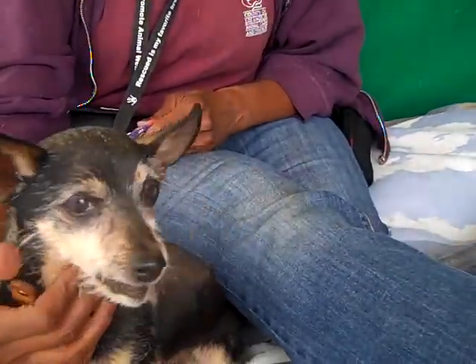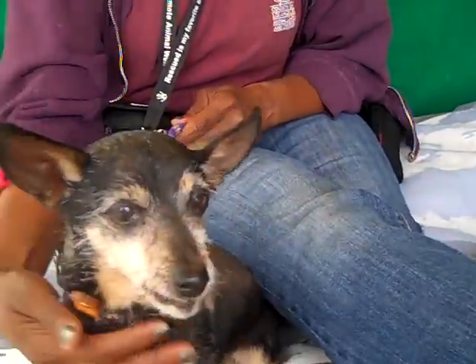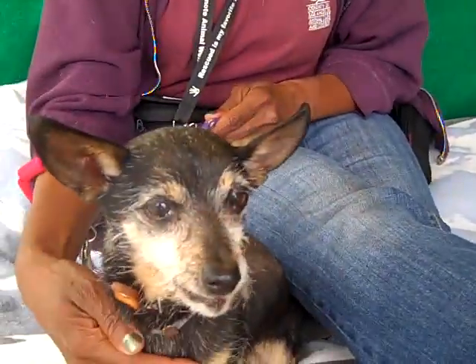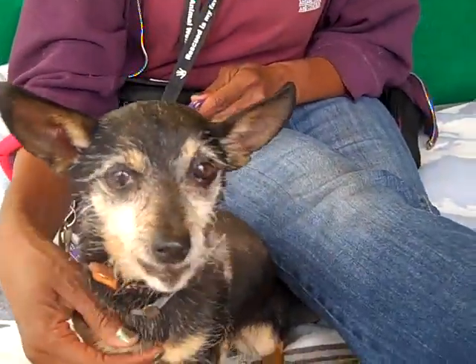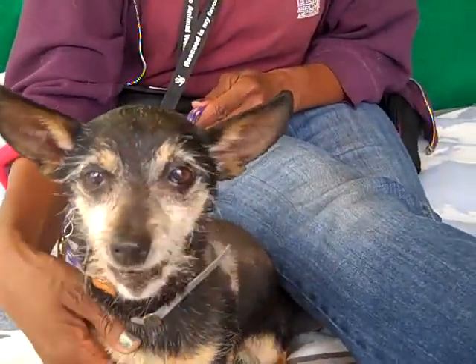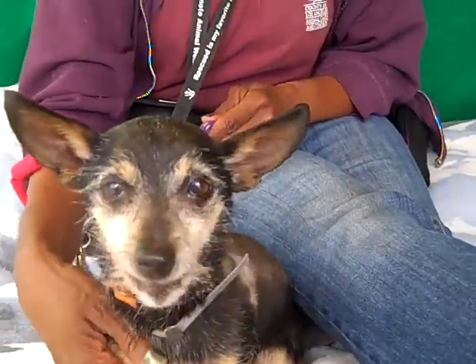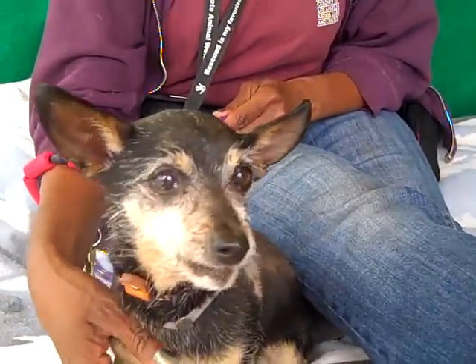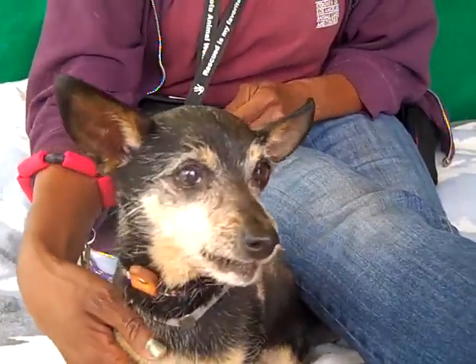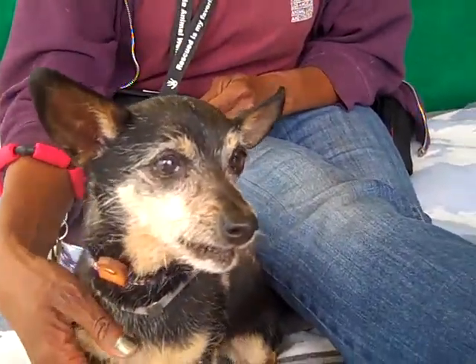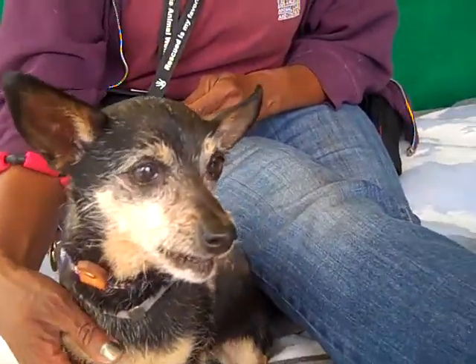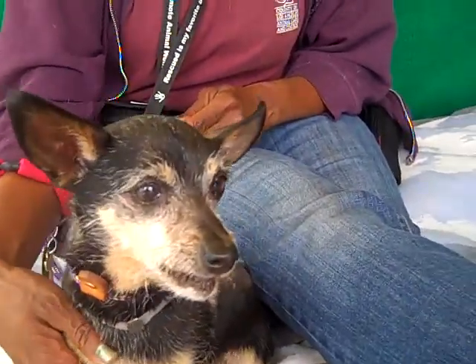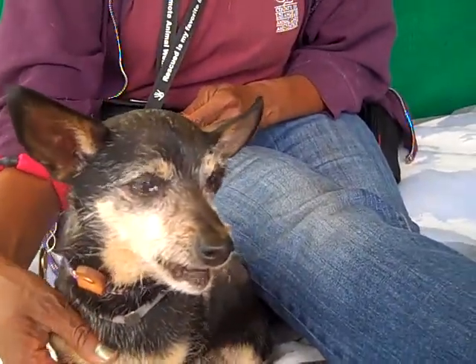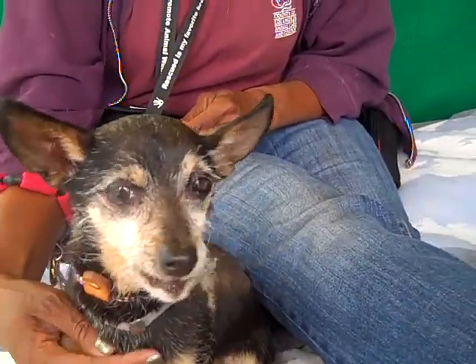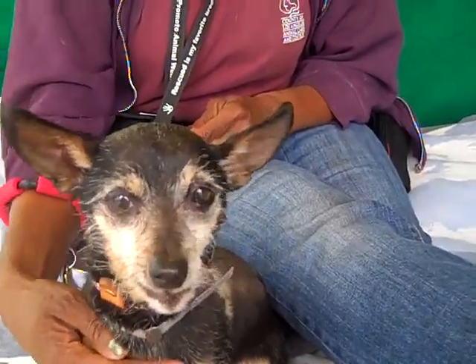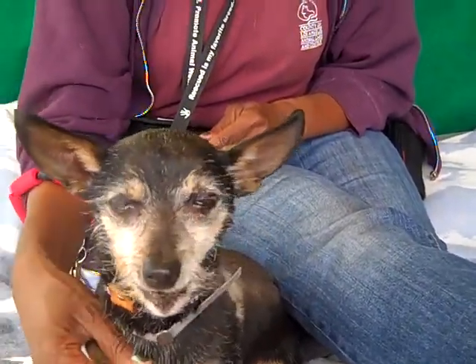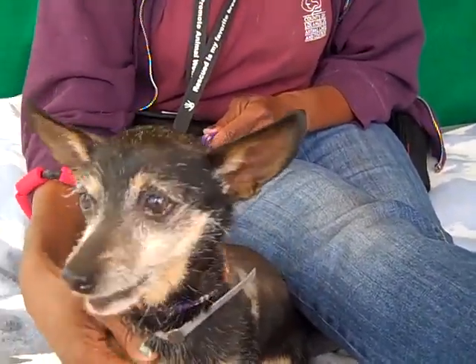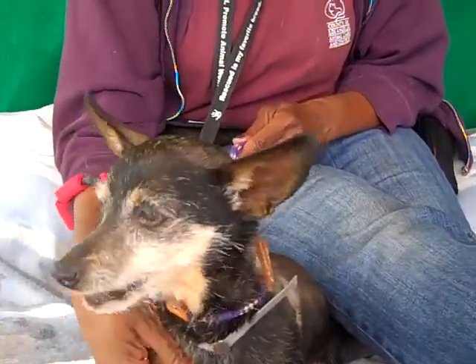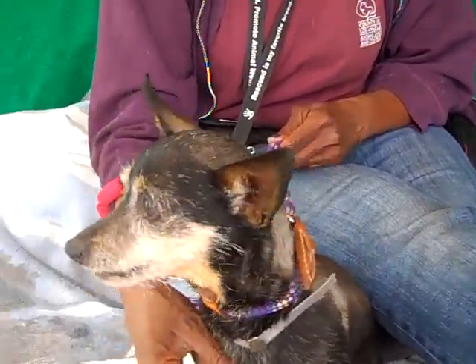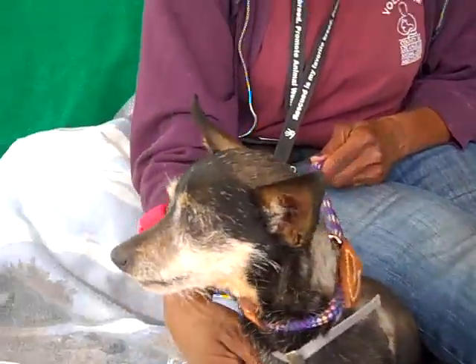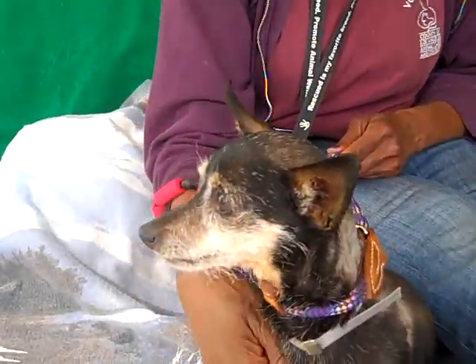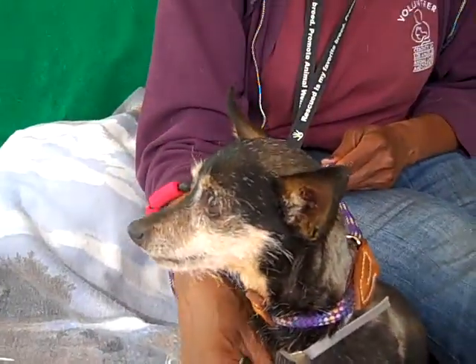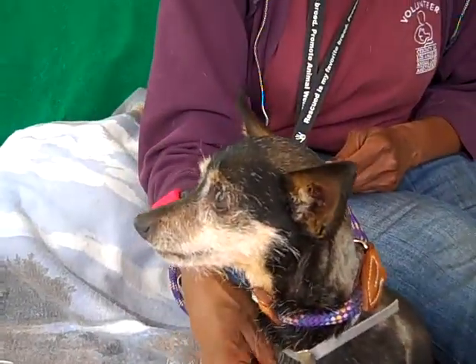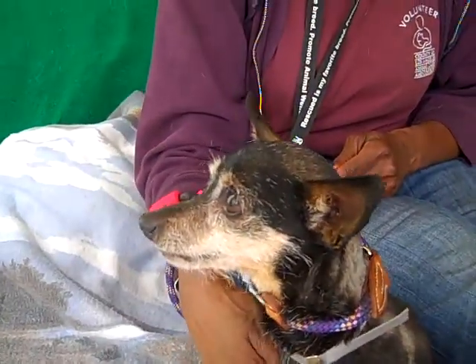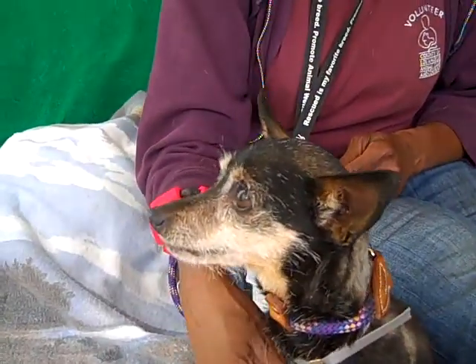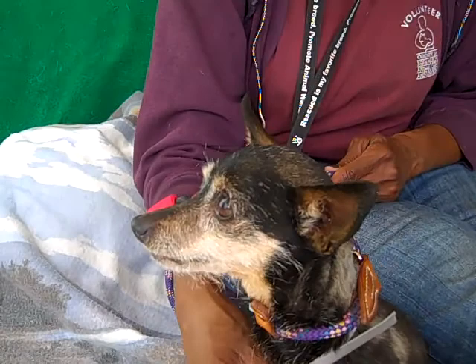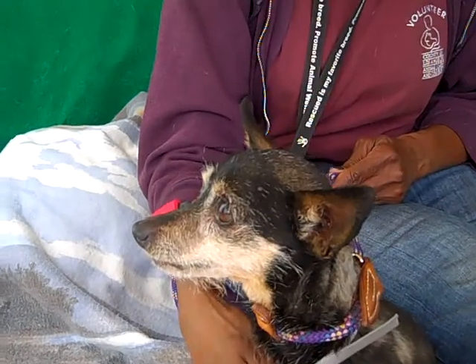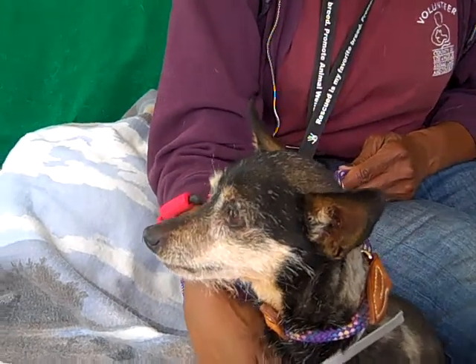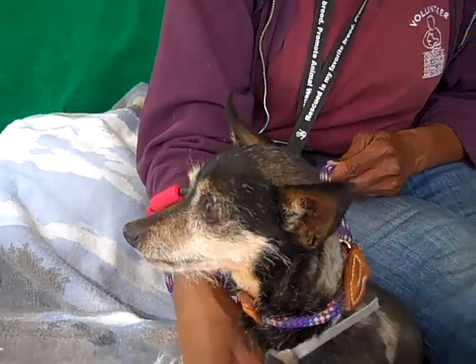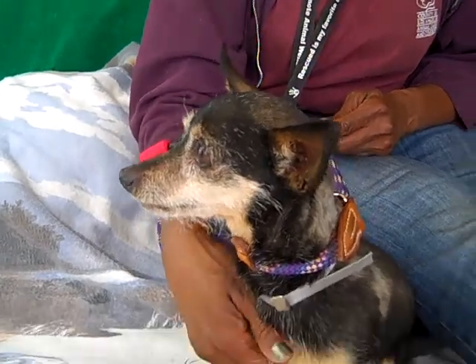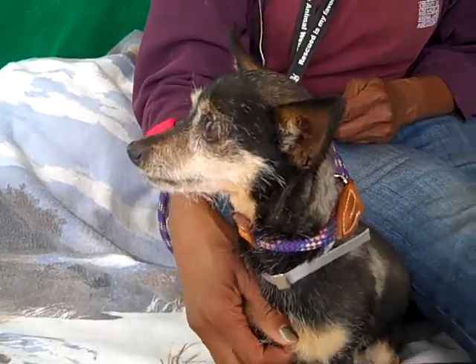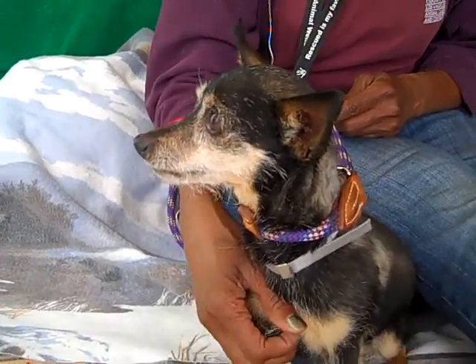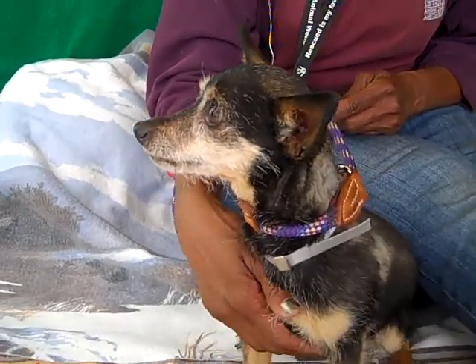Look at his little face — he has a little gray beard, a little wizened. He looks like a wizard. He's really, really cute.